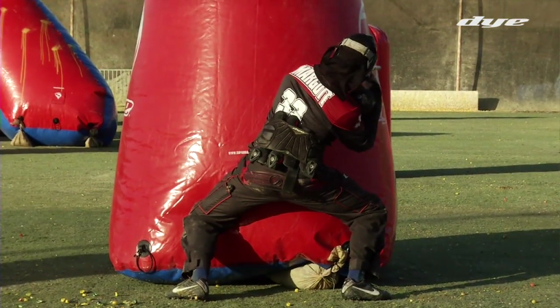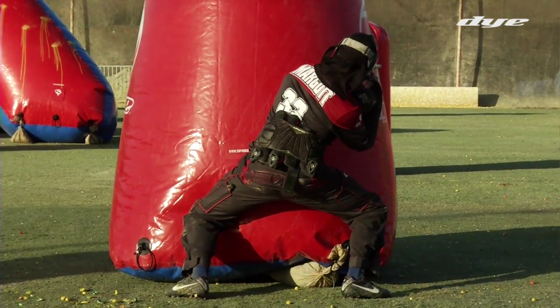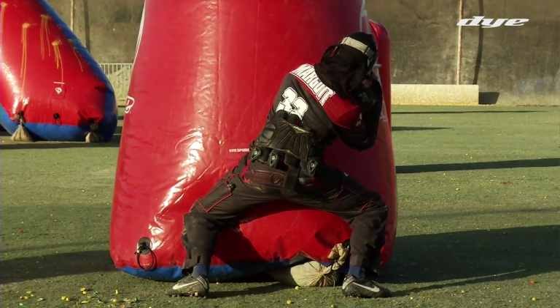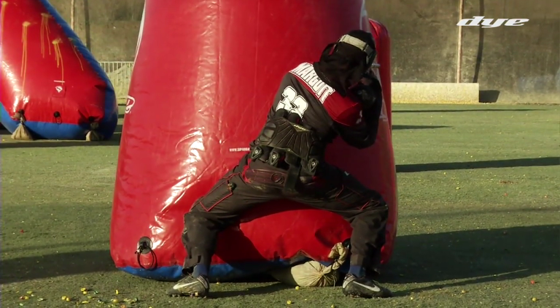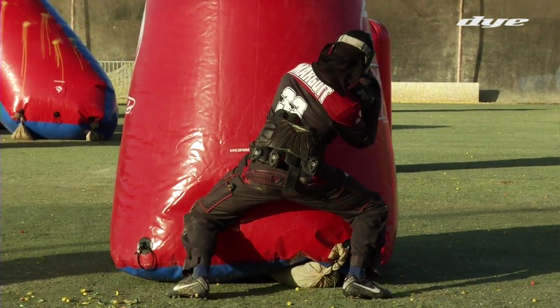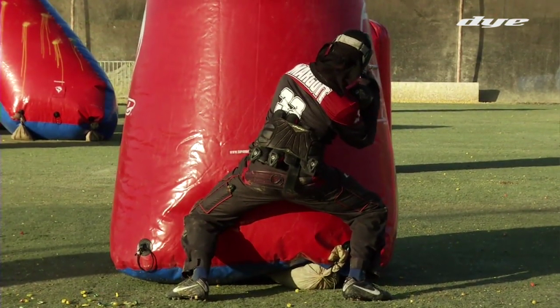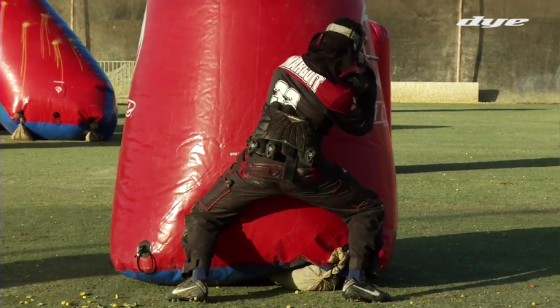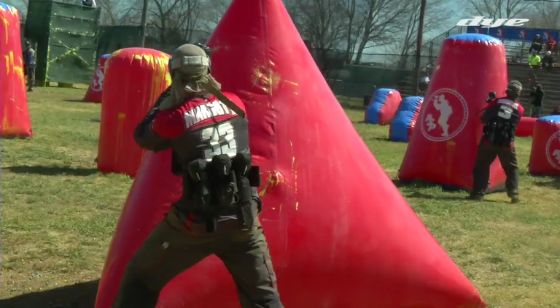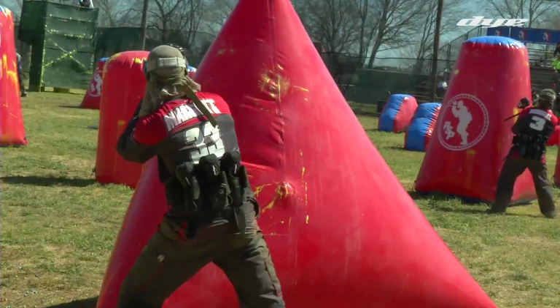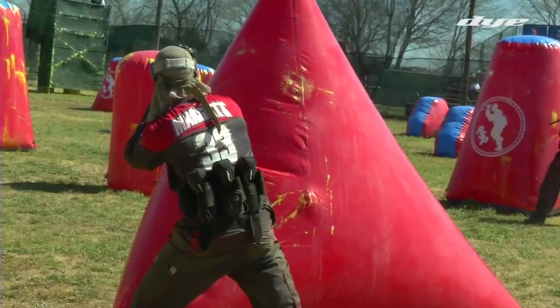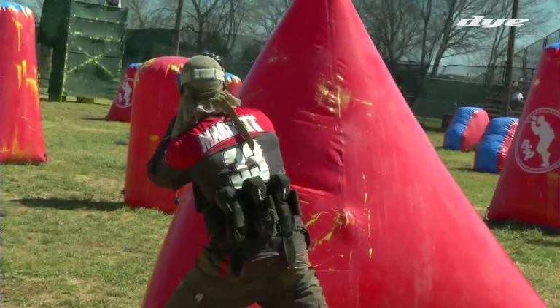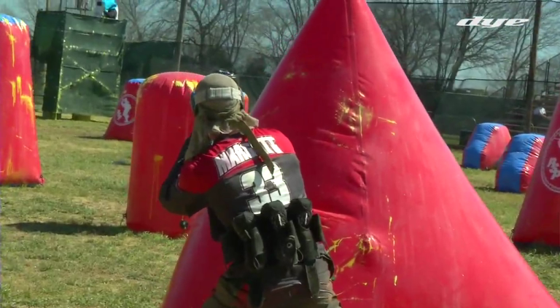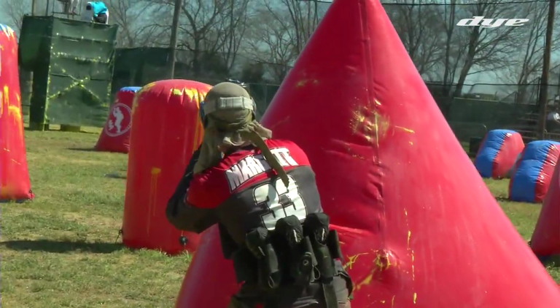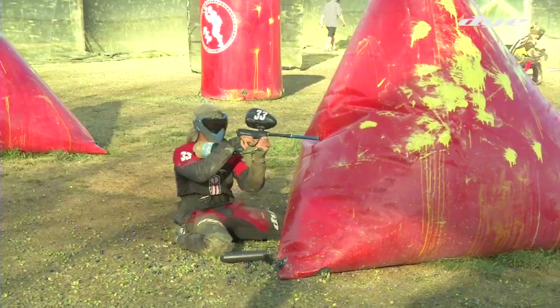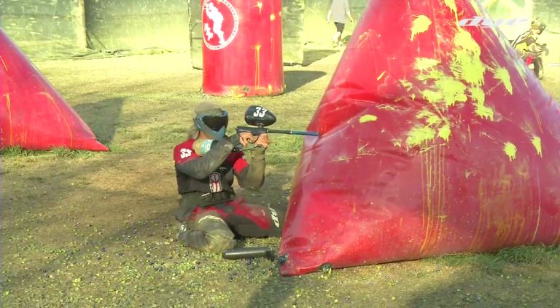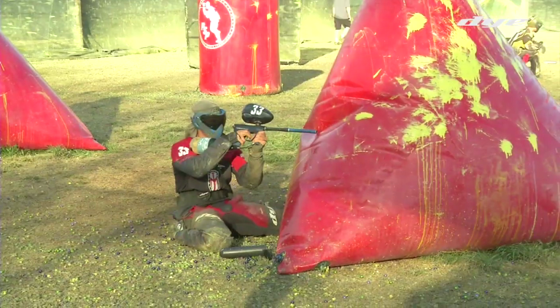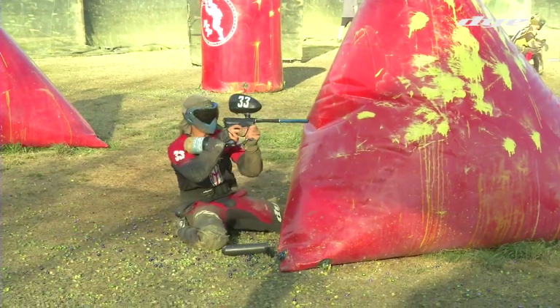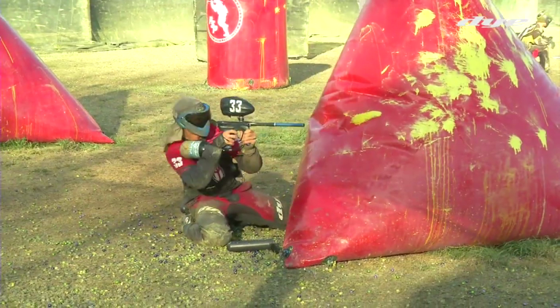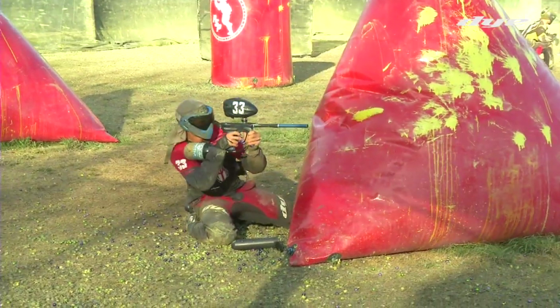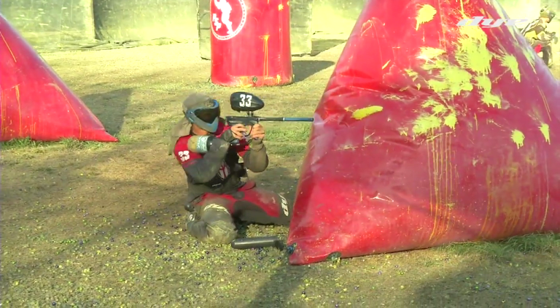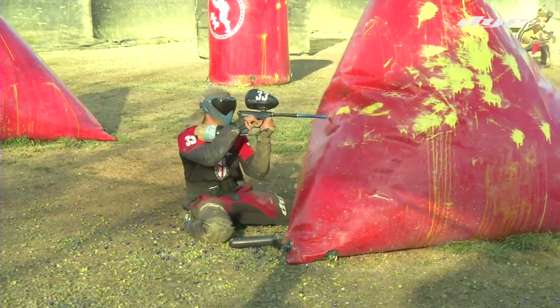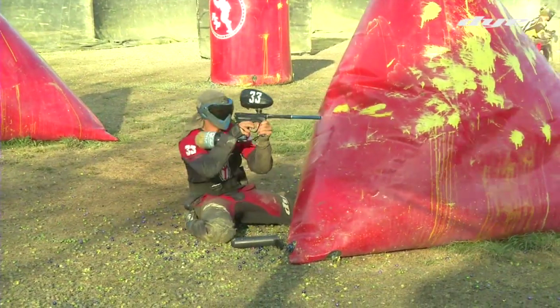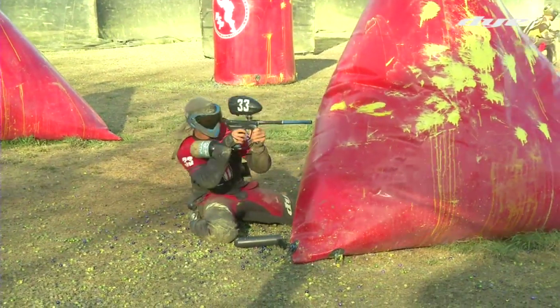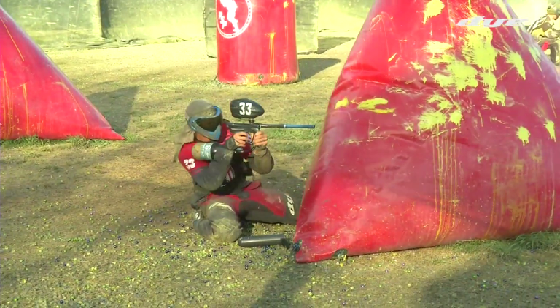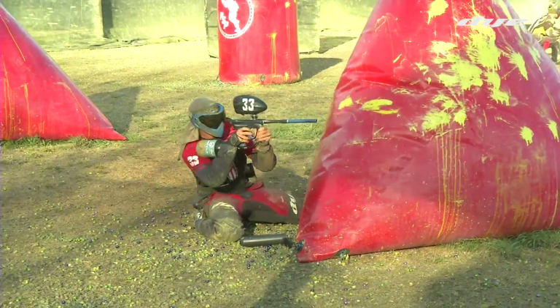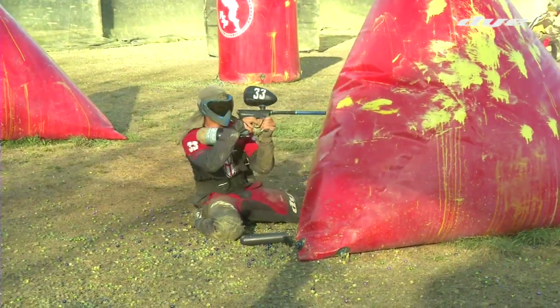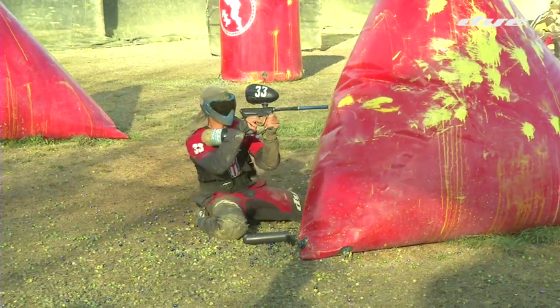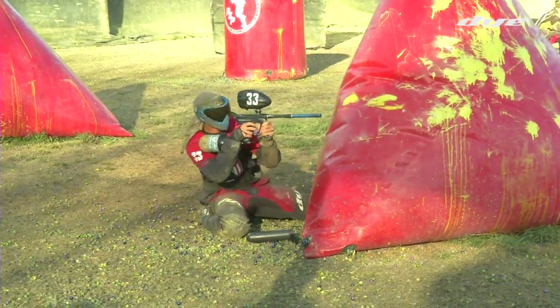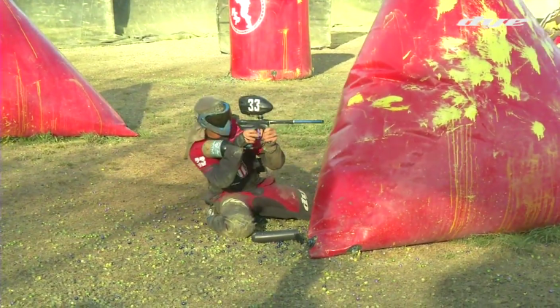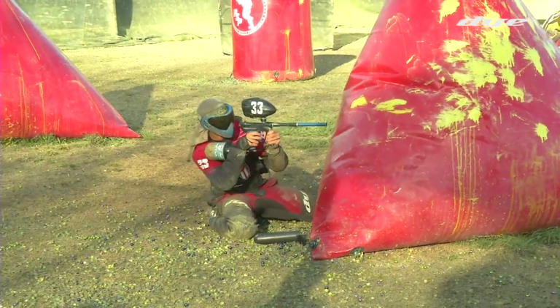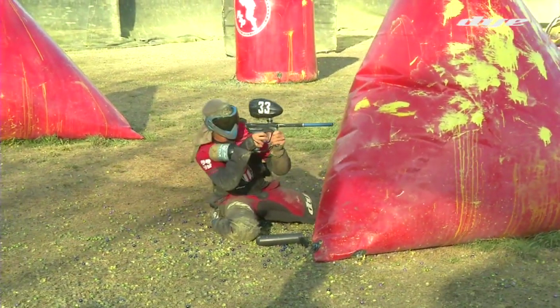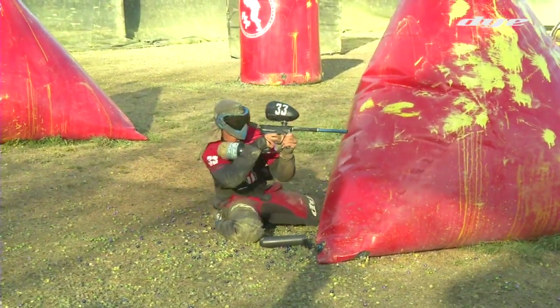The goal is to be as tight as possible in your bunker. No matter where you are on the field, you want to always give your opponent the least amount to shoot at.